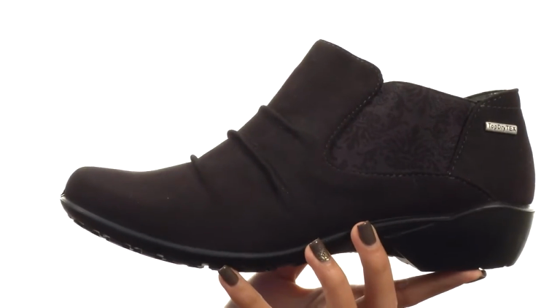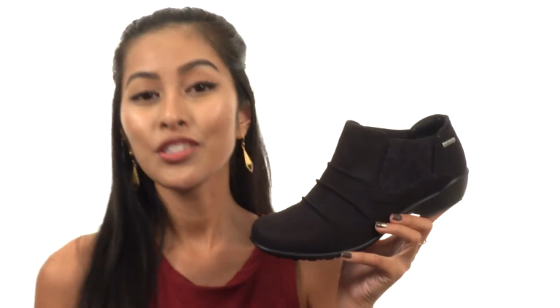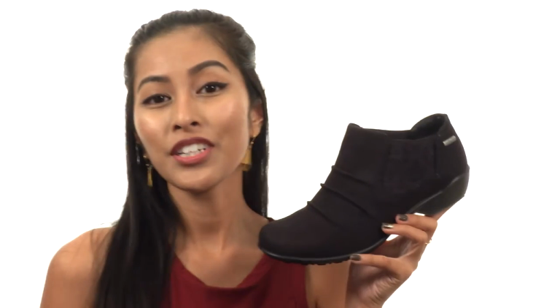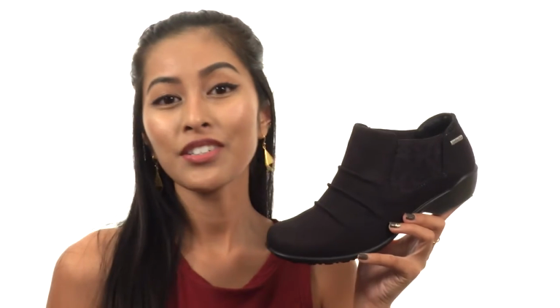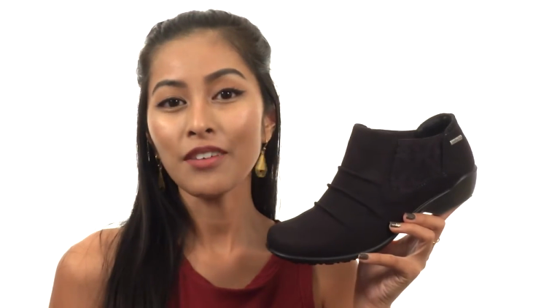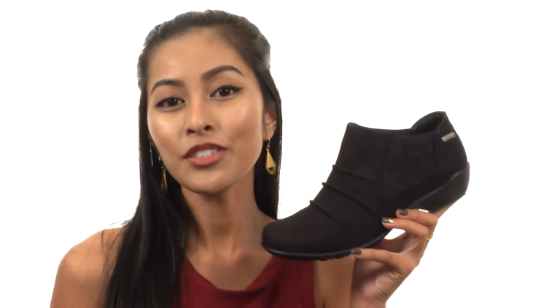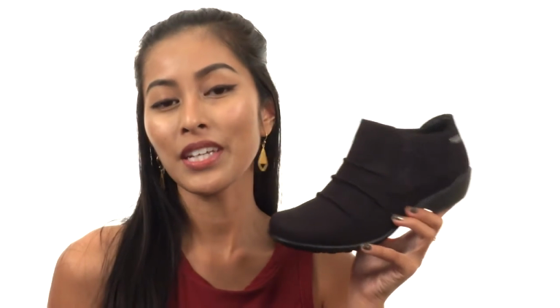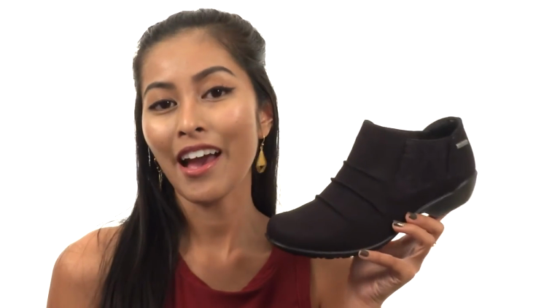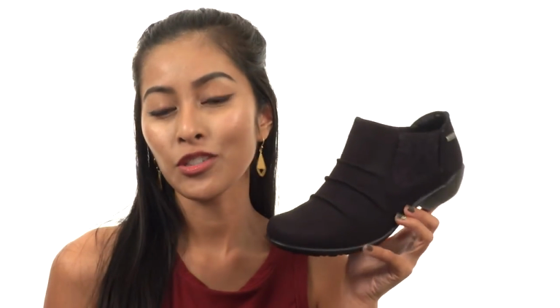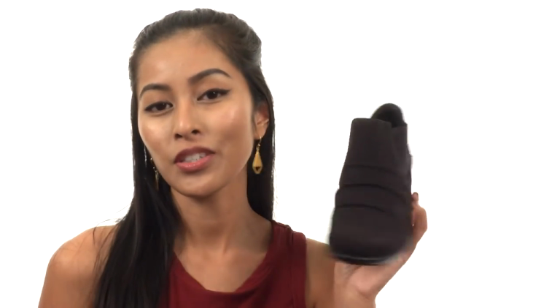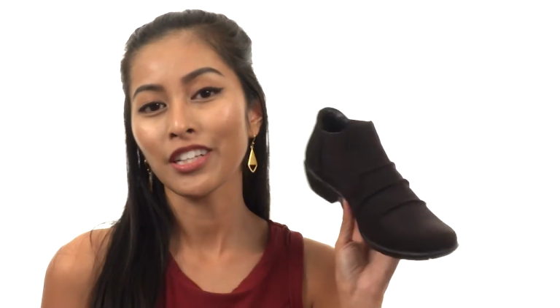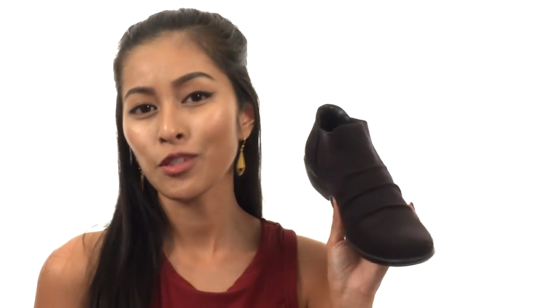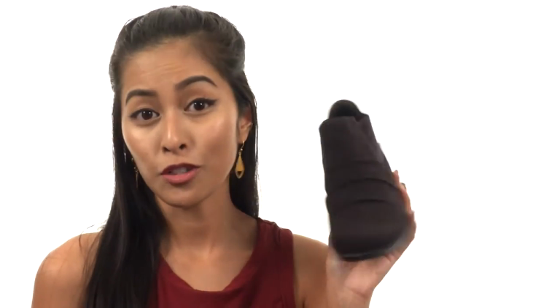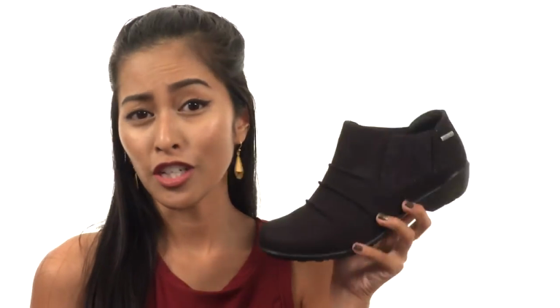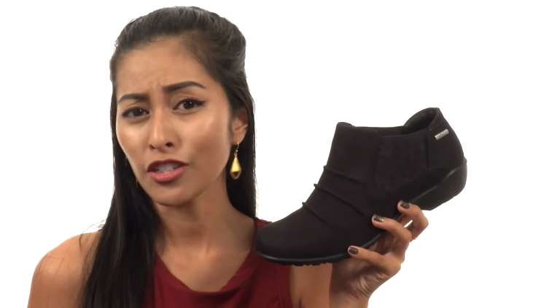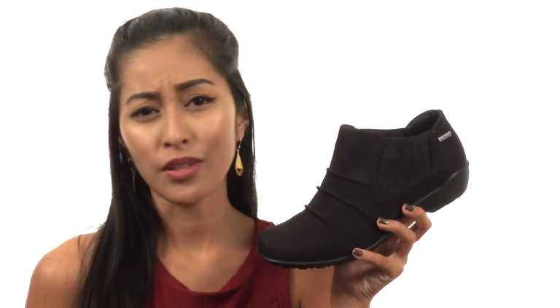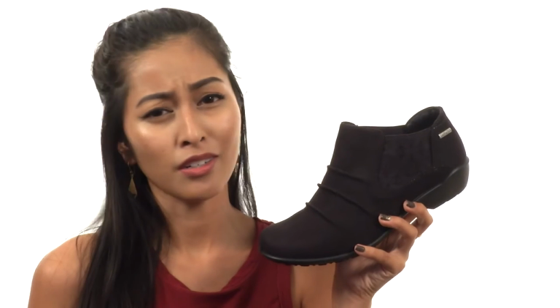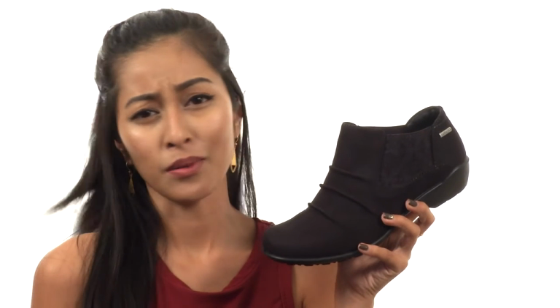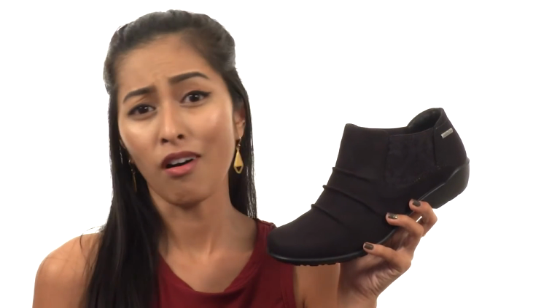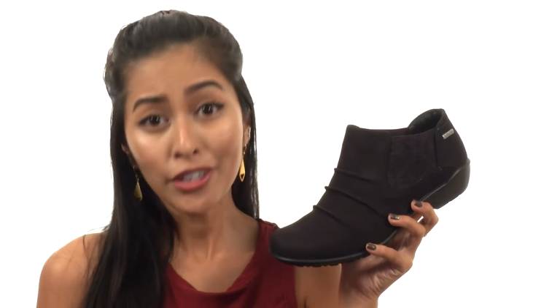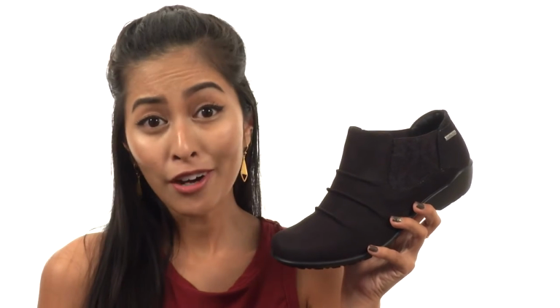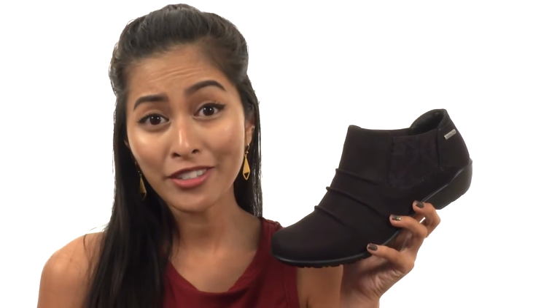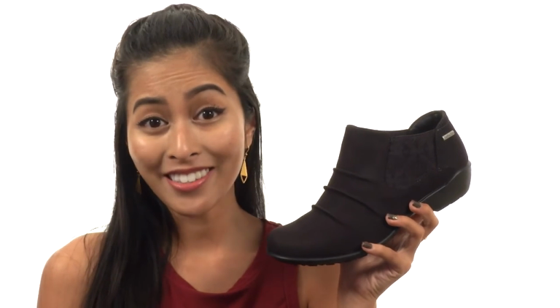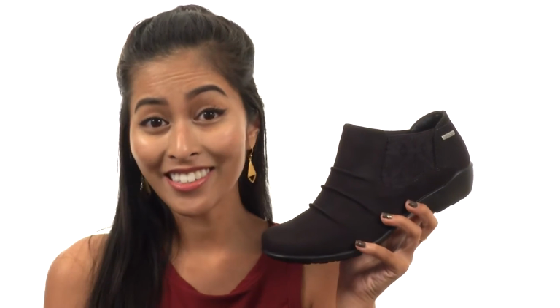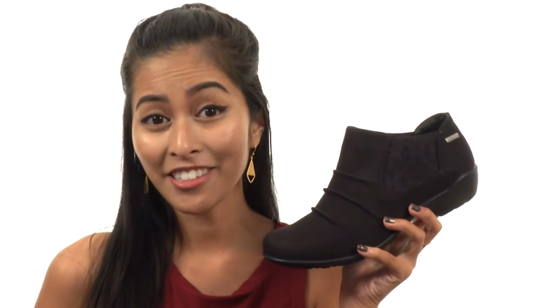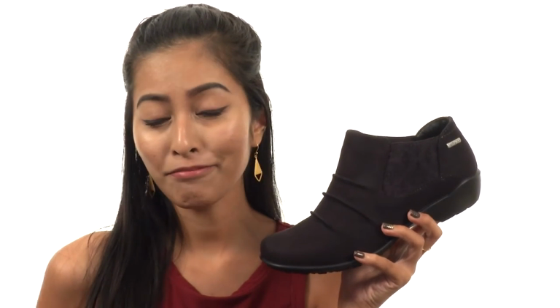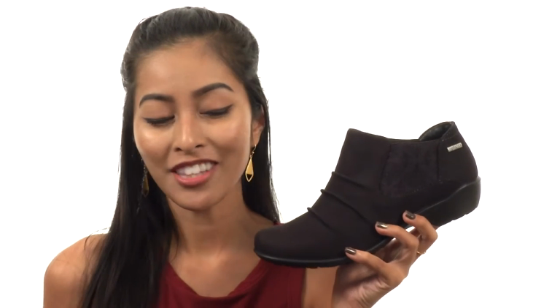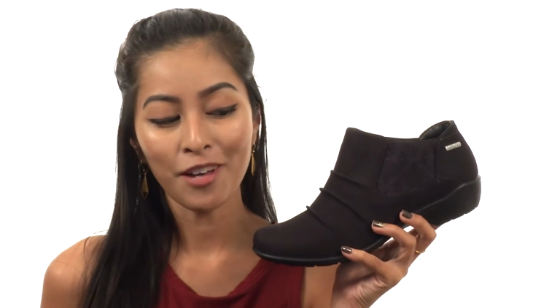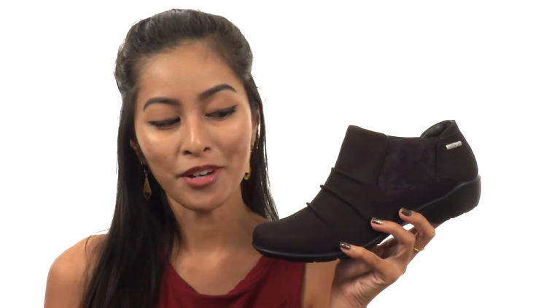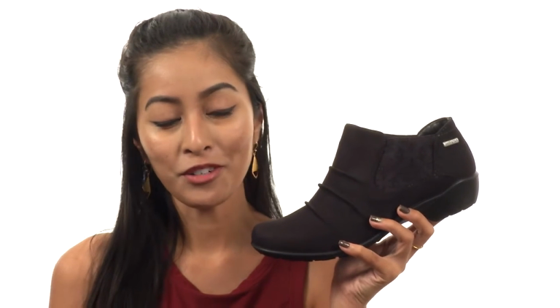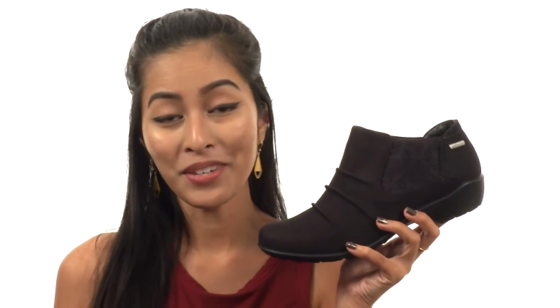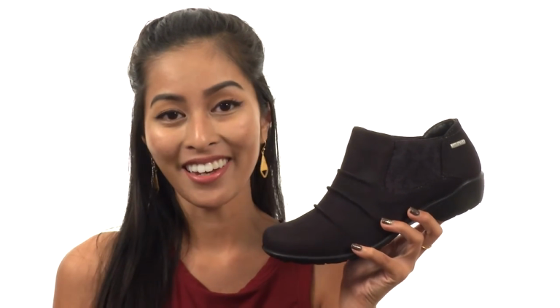Treat yourself to a casual yet super chic shoe that's going to go with all your outfits this season with the help of Romica.